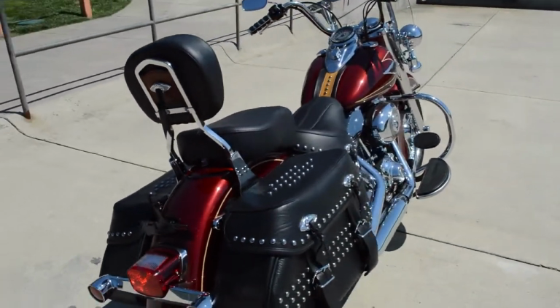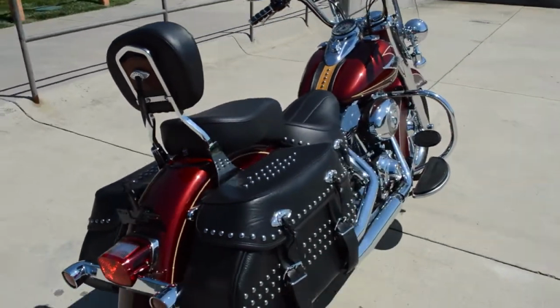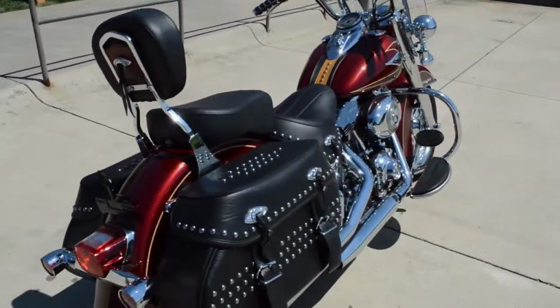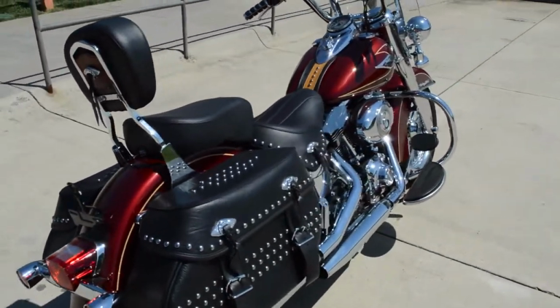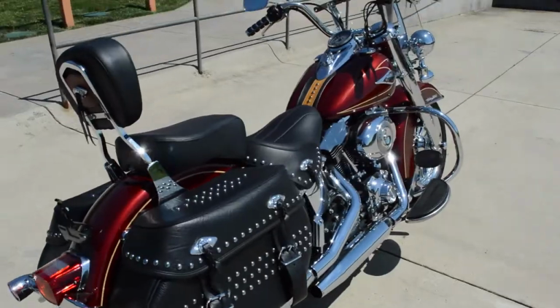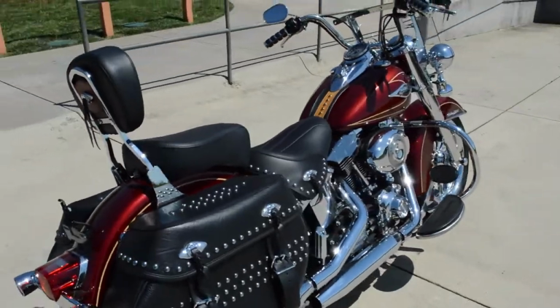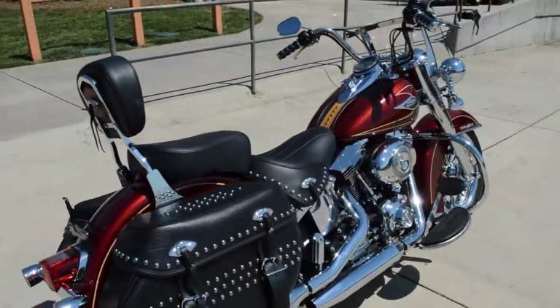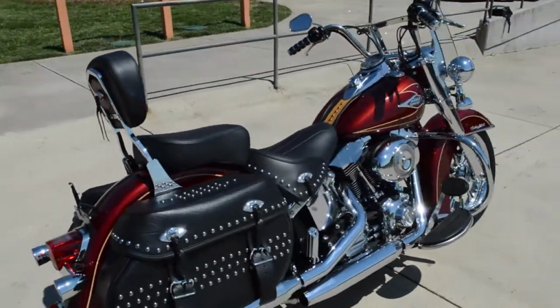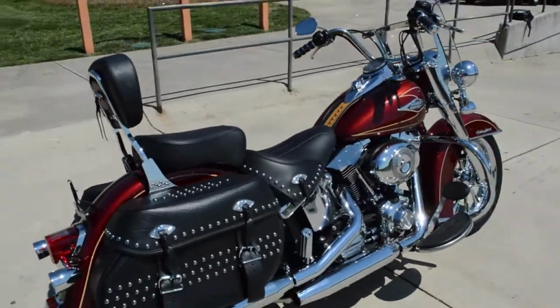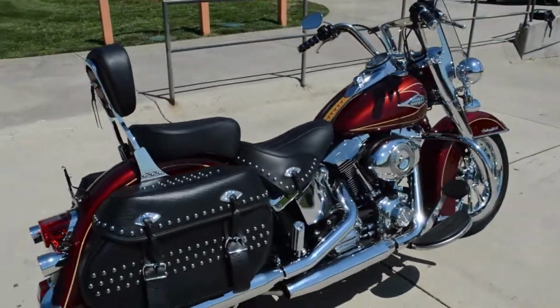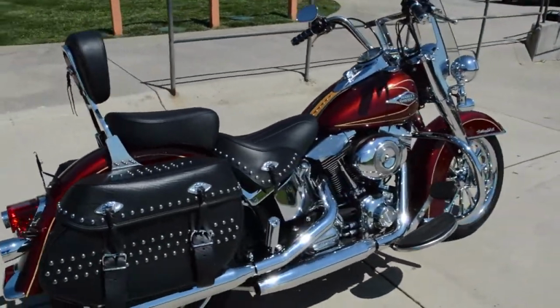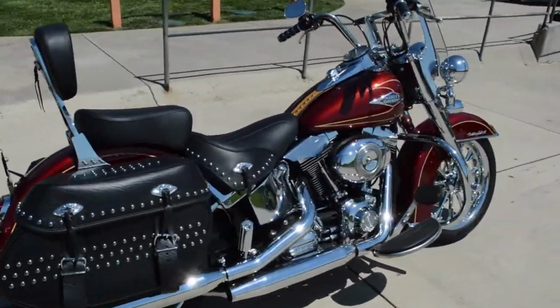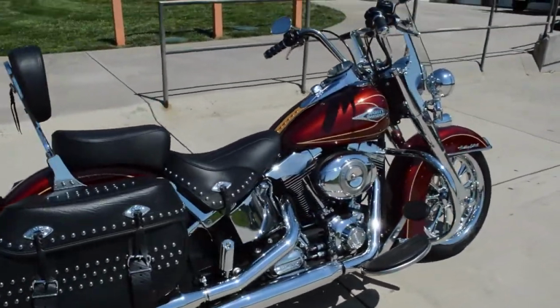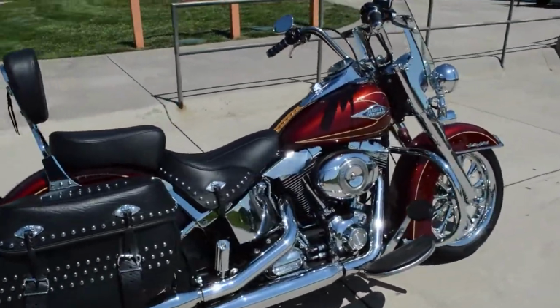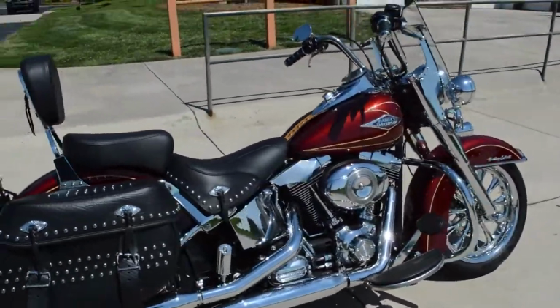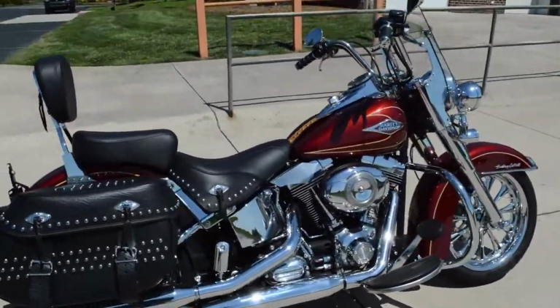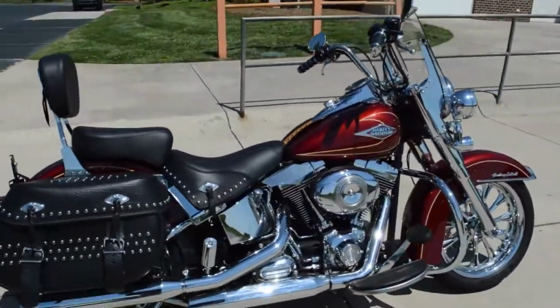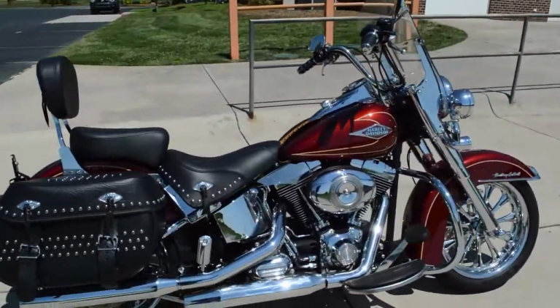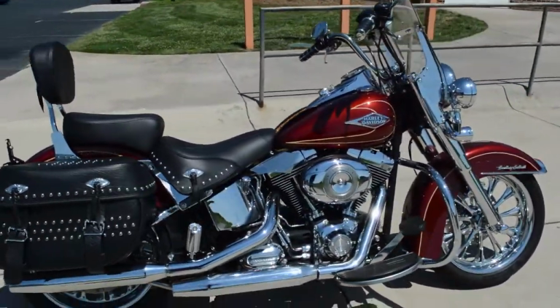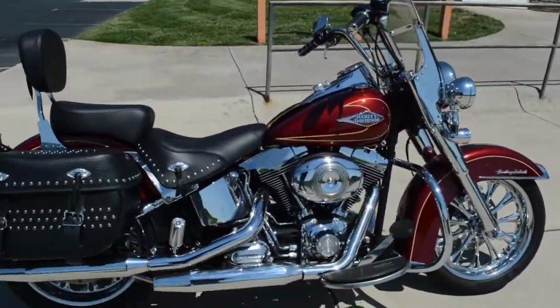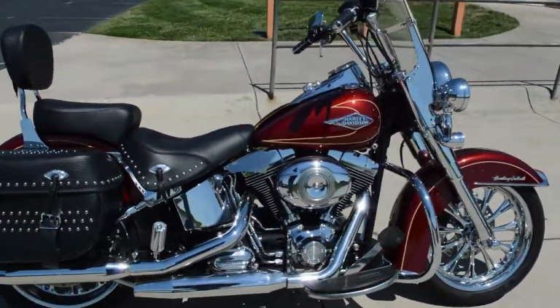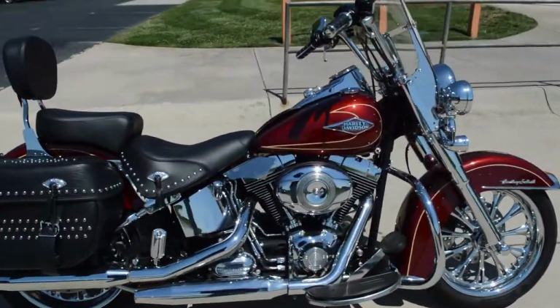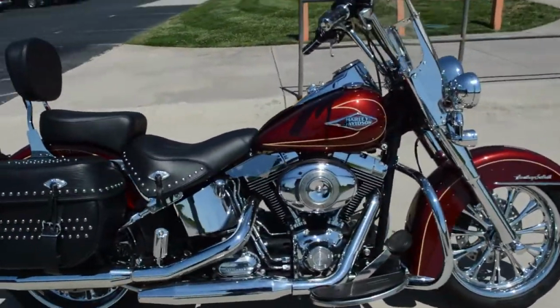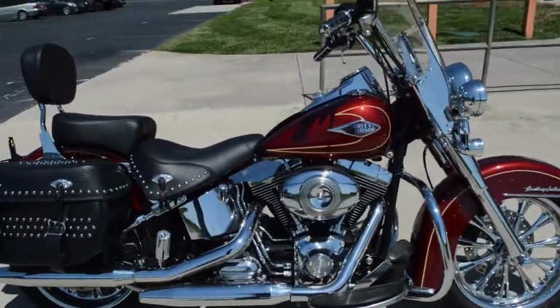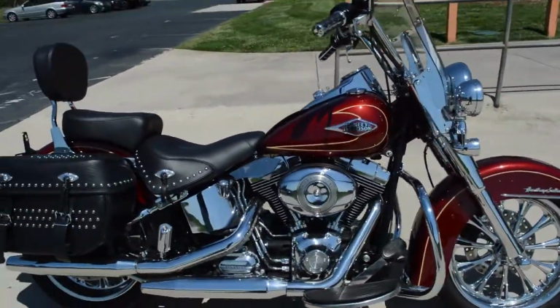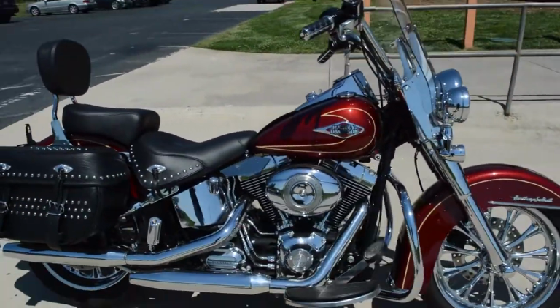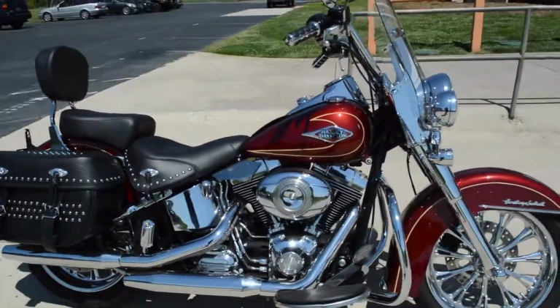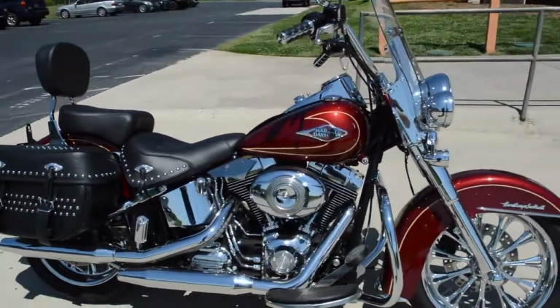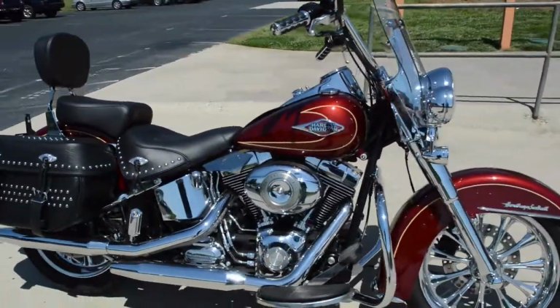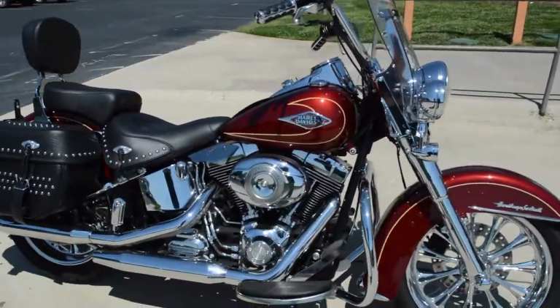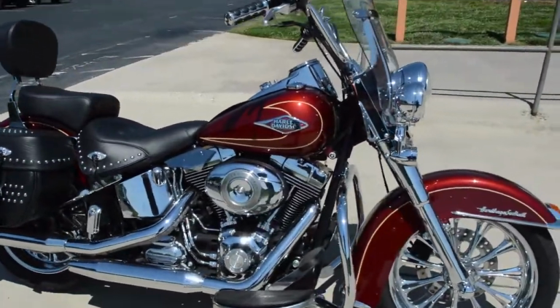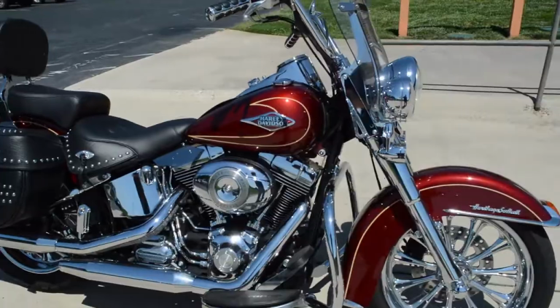Come on down, take this thing for a demo ride. Take it home with you today right here at Cox's Harley-Davidson, where every day is demo day.